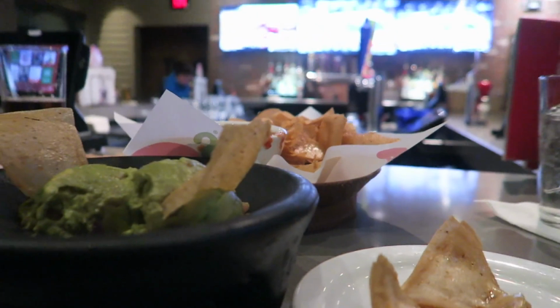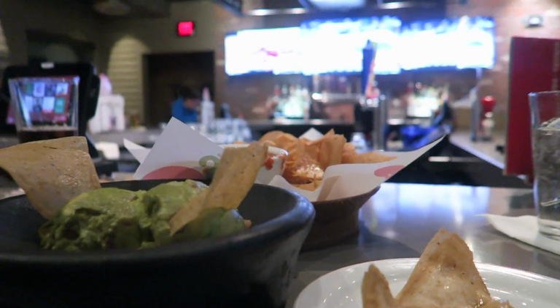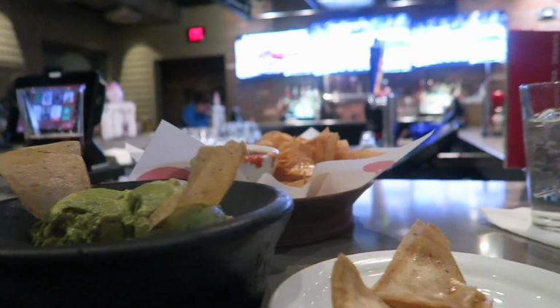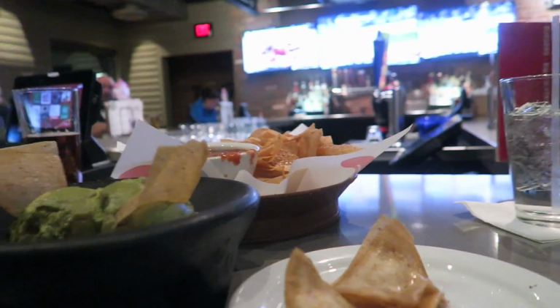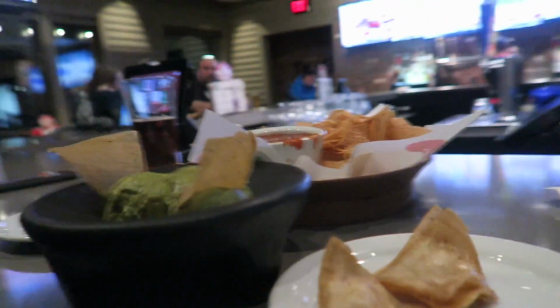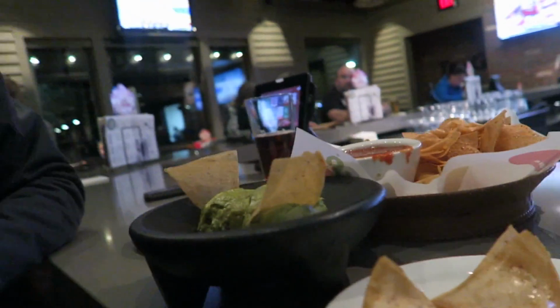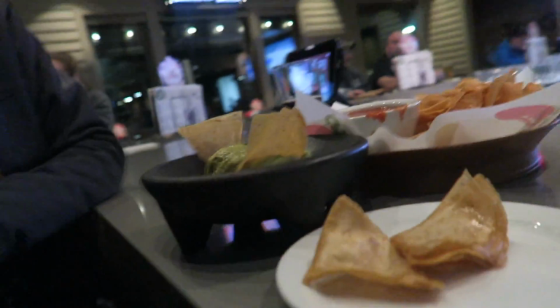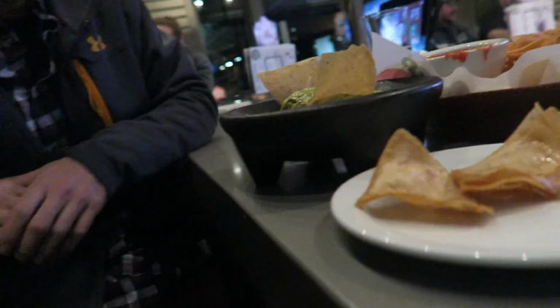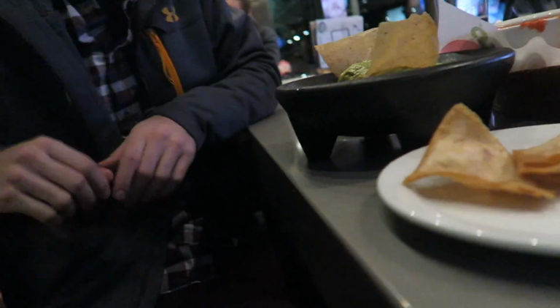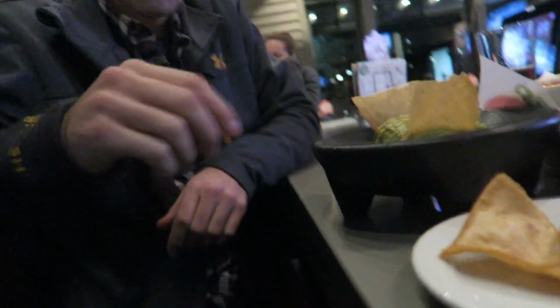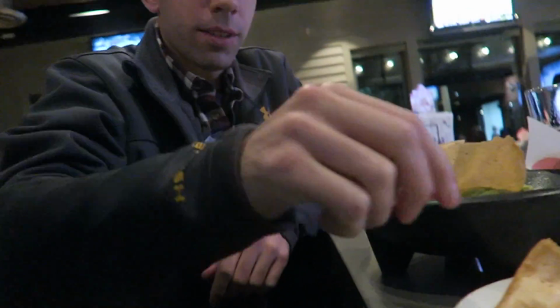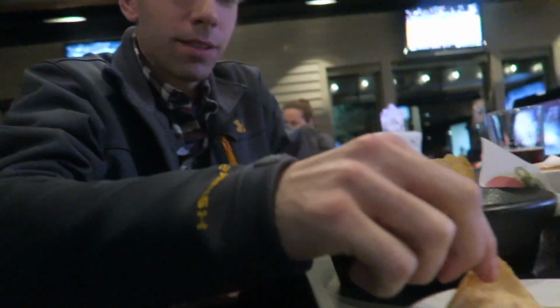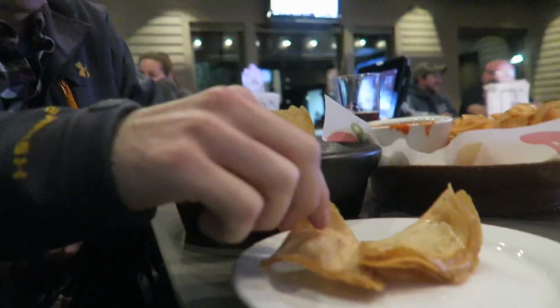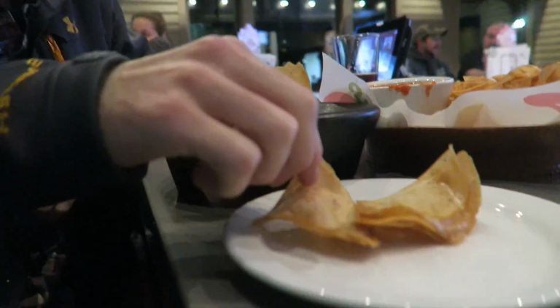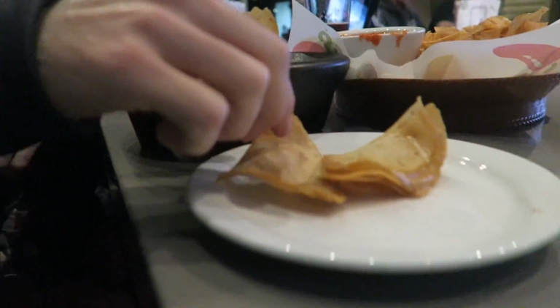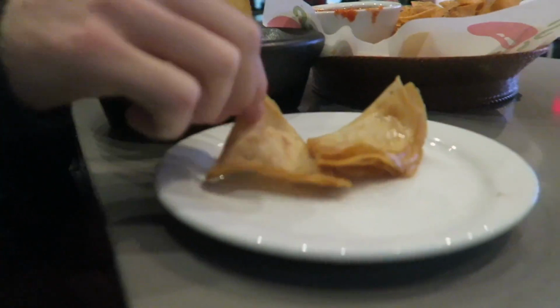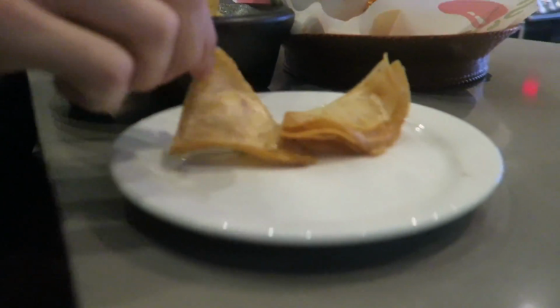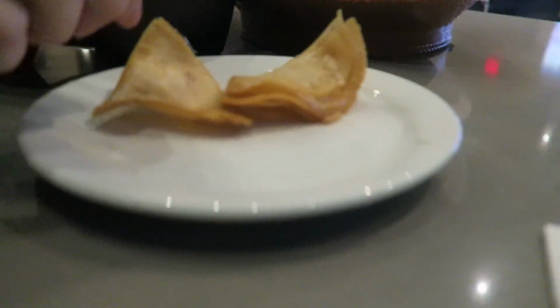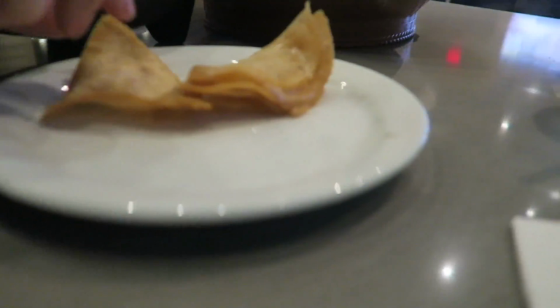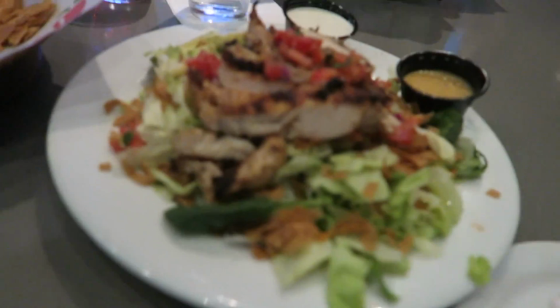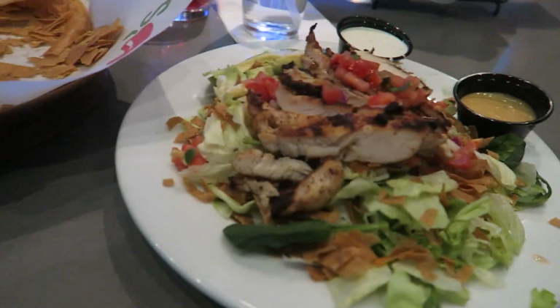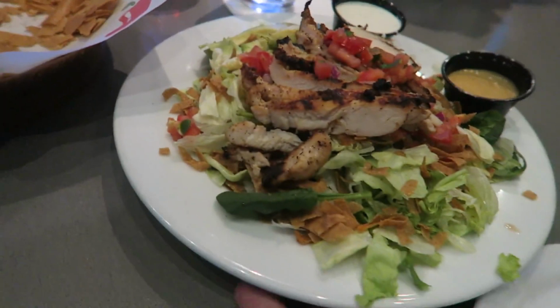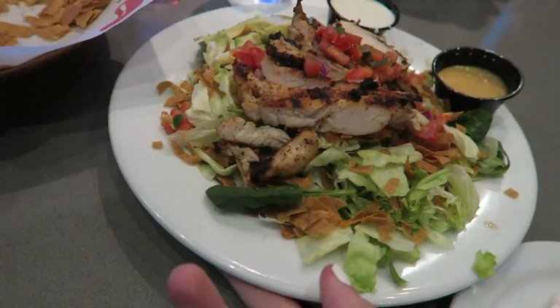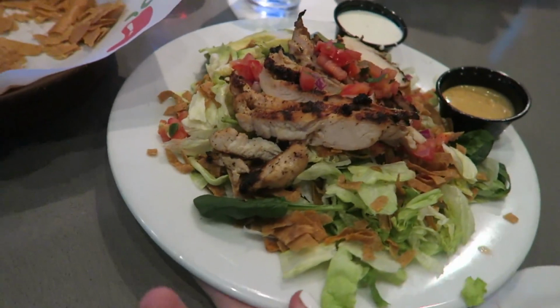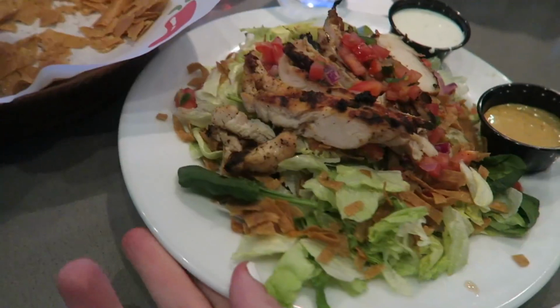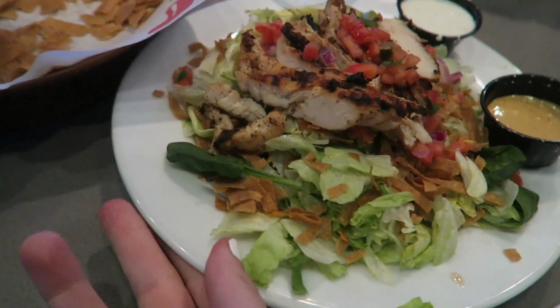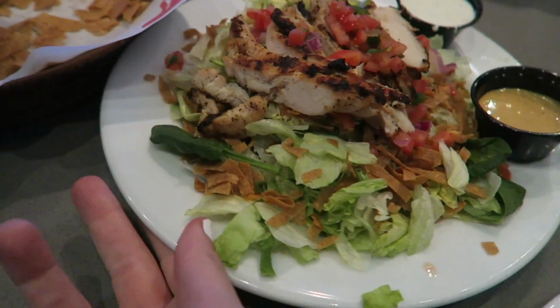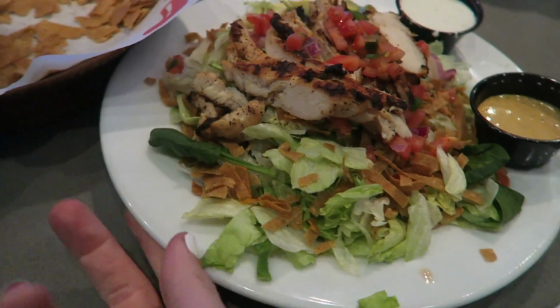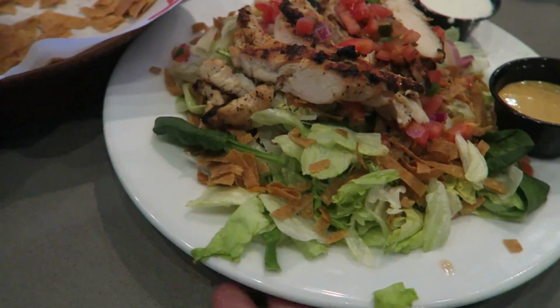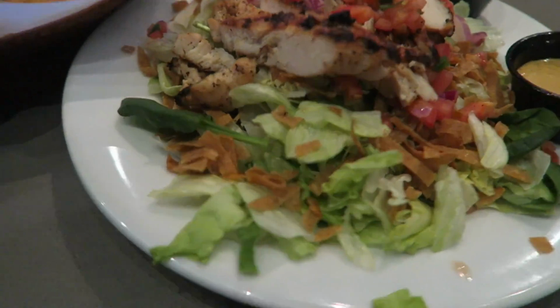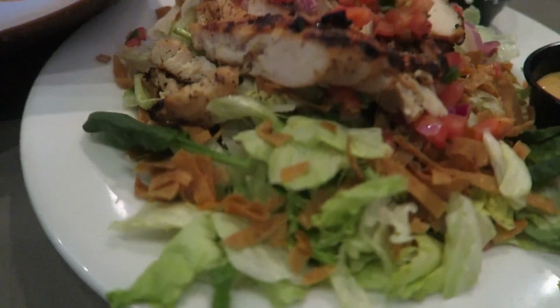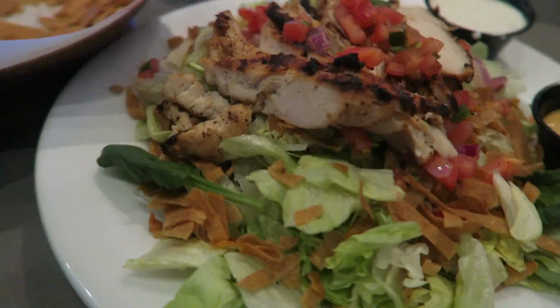Okay, dig in! Thanks for waiting. I got a nice salad.